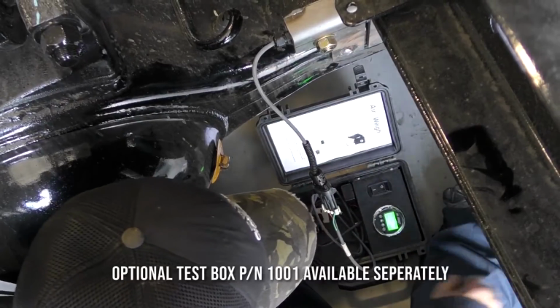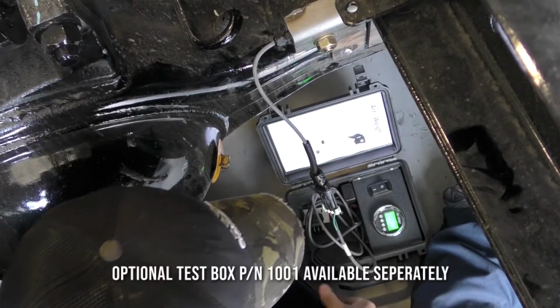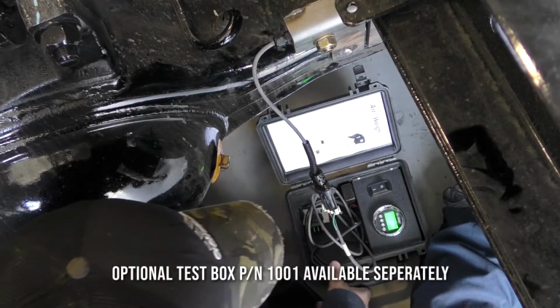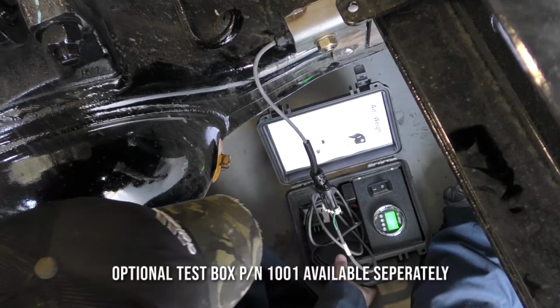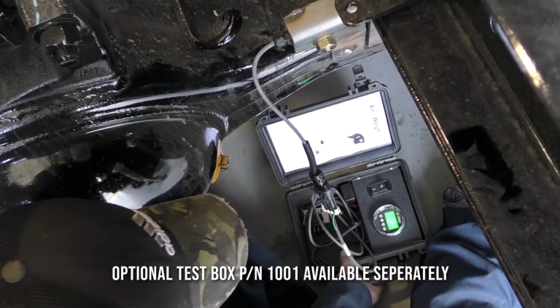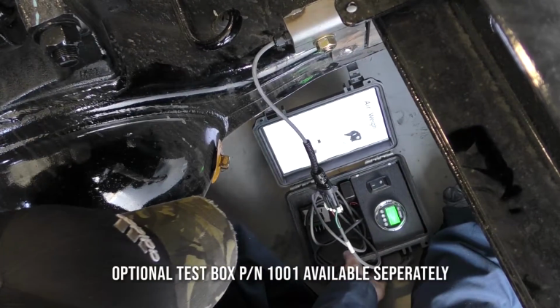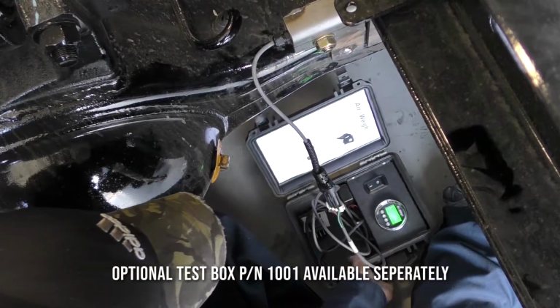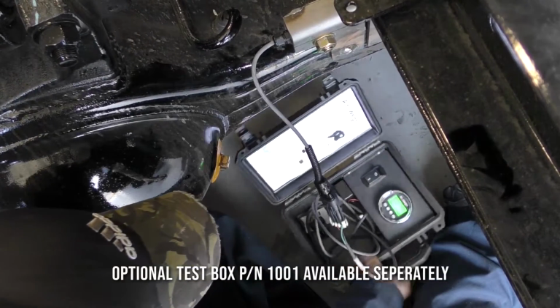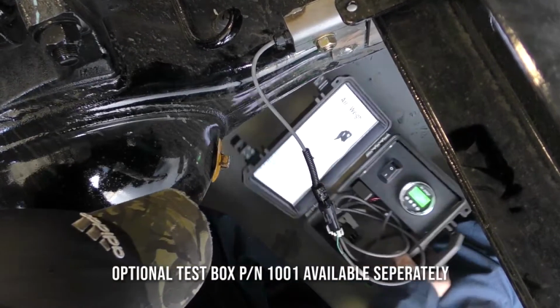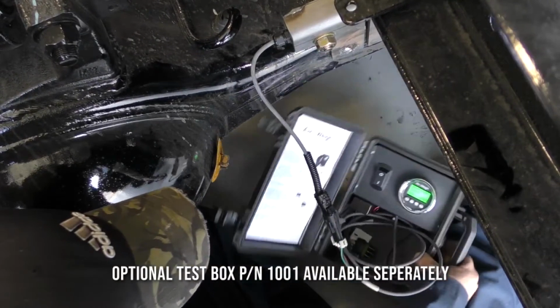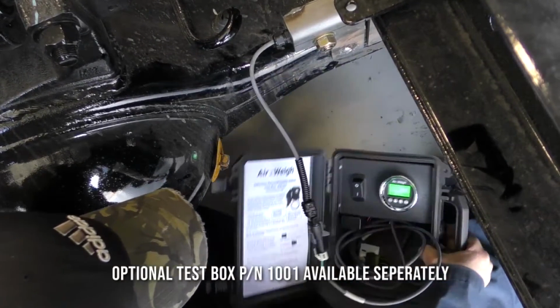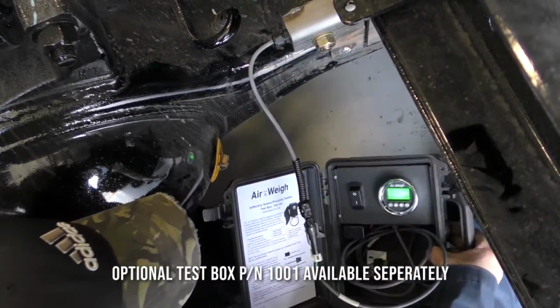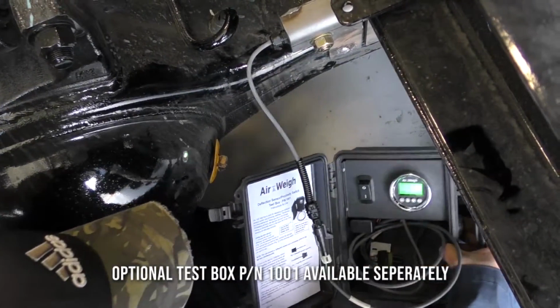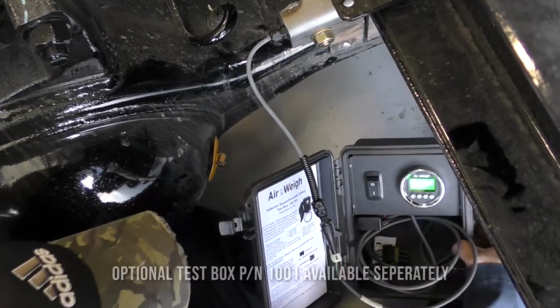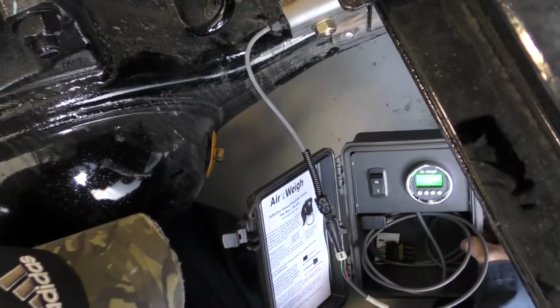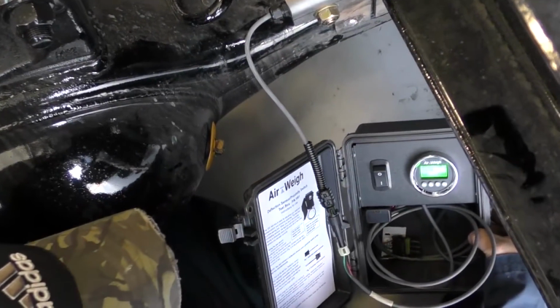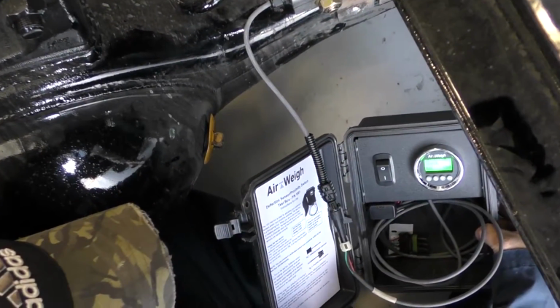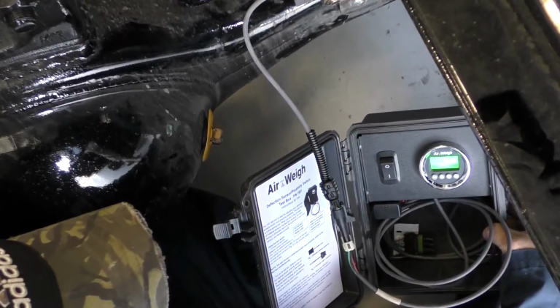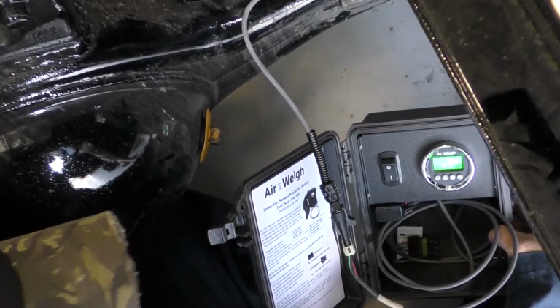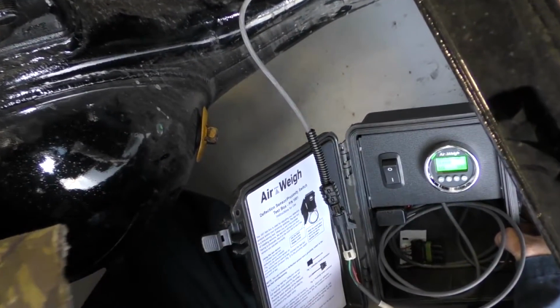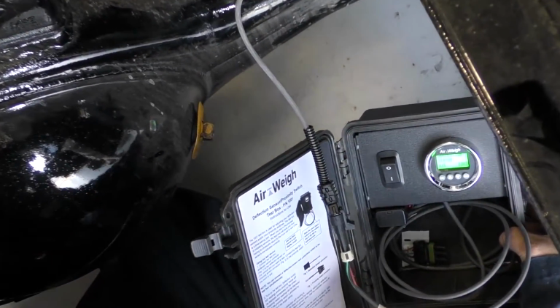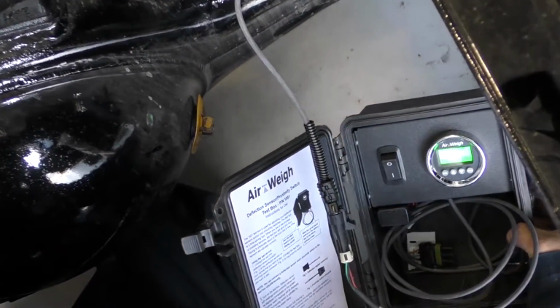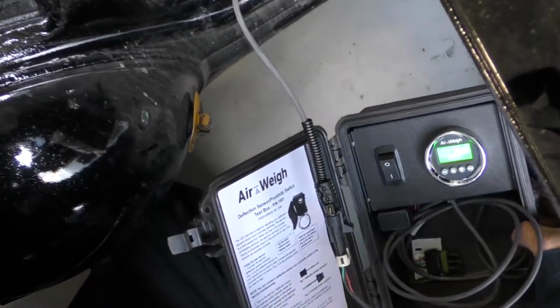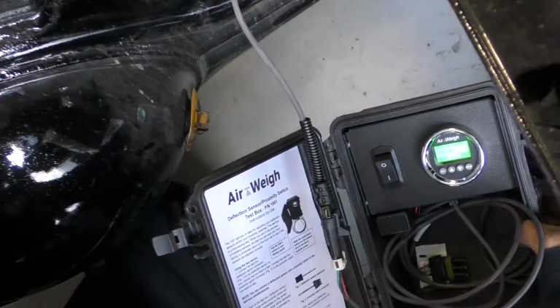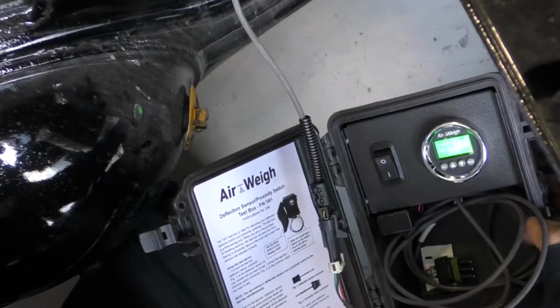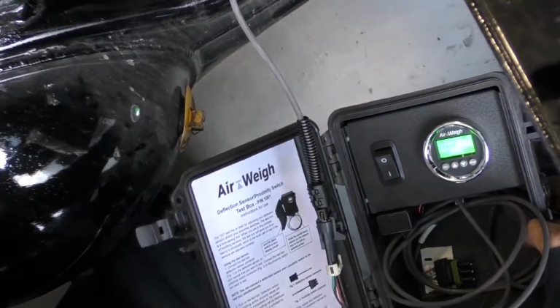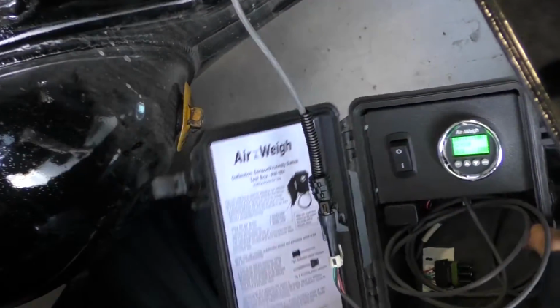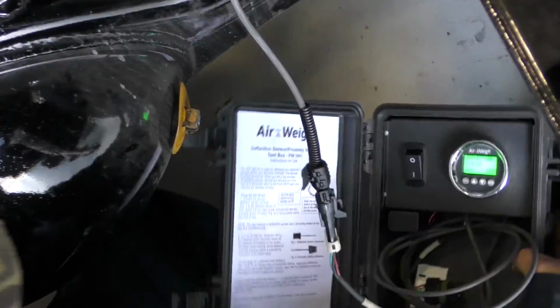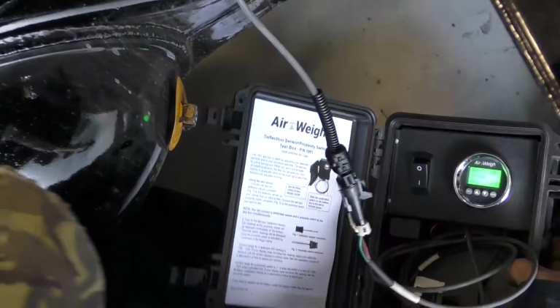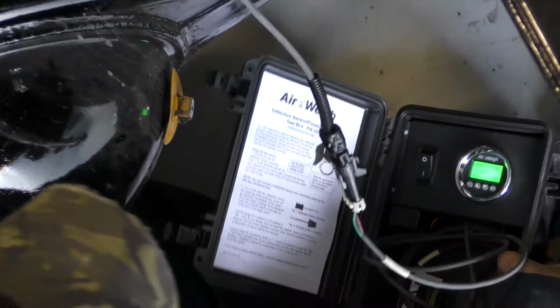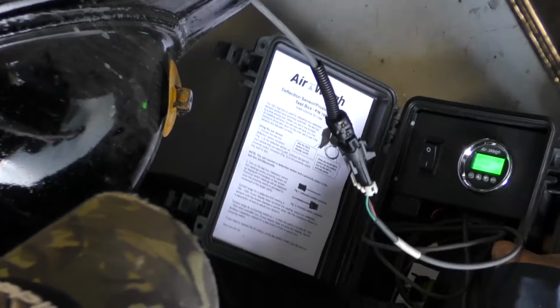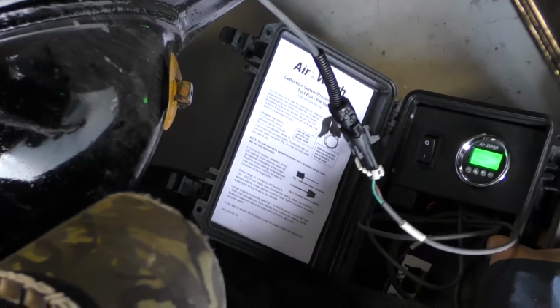Begin tightening both of the nuts using a torque wrench to 60 foot-pounds. Verify that your sensor is displaying properly by checking the AD readings in the cab or on your test box.